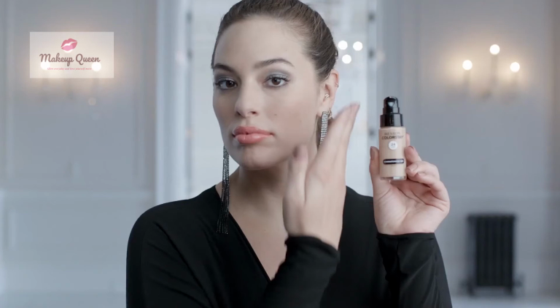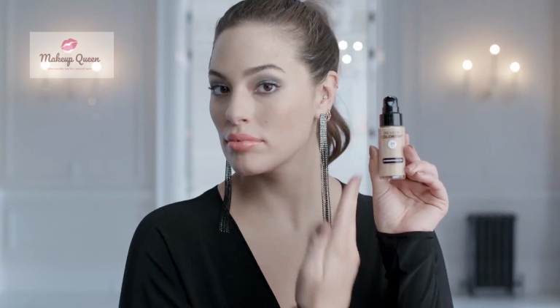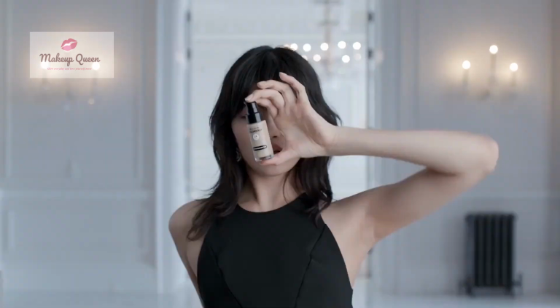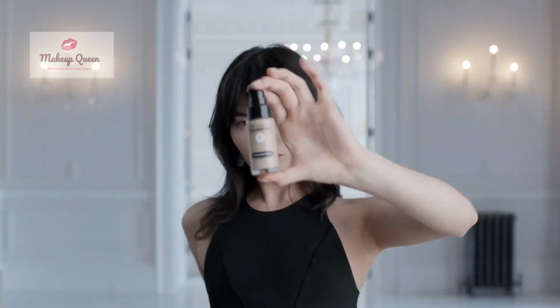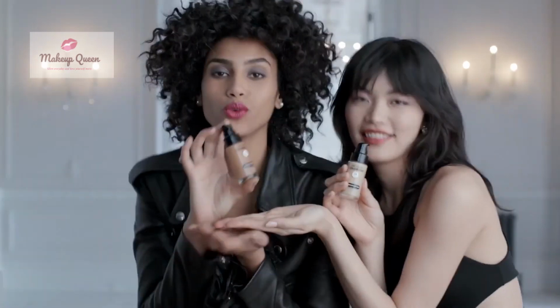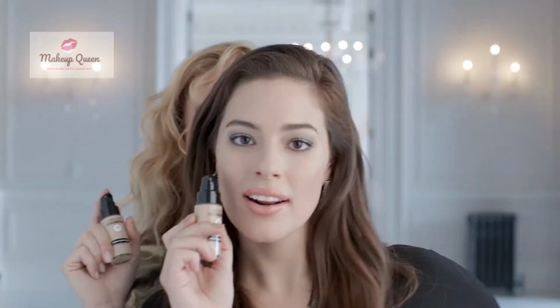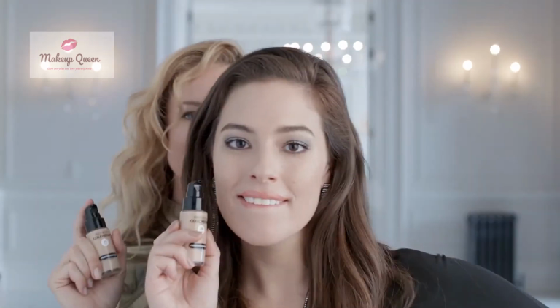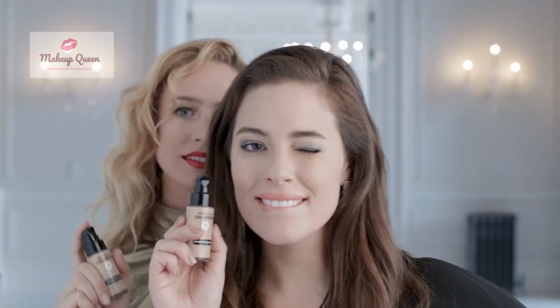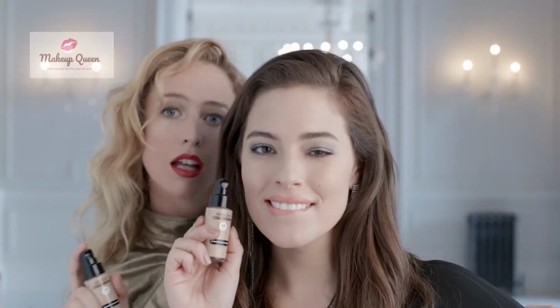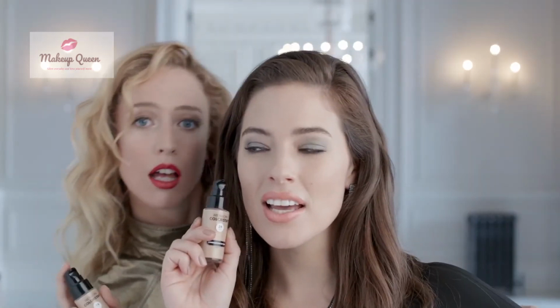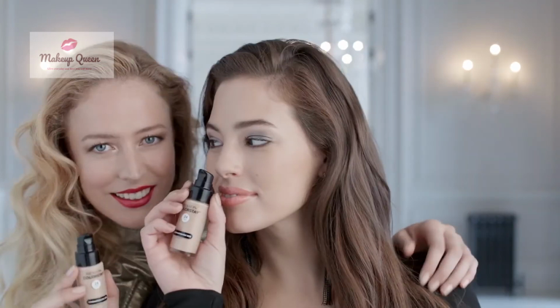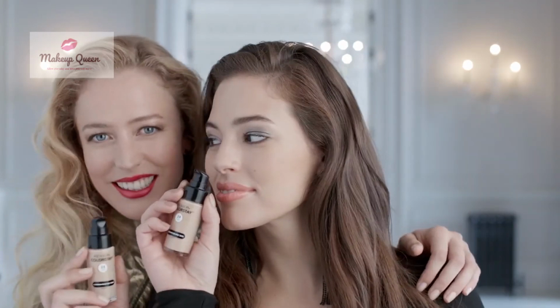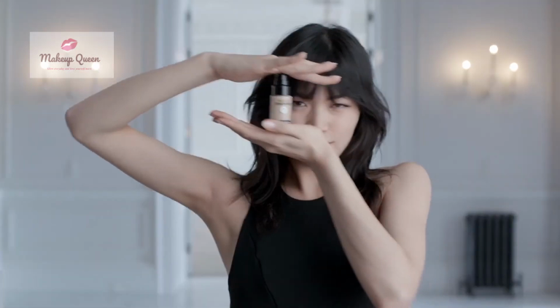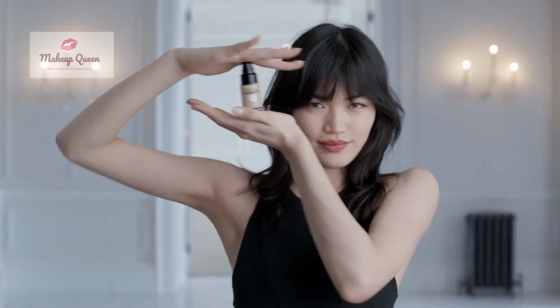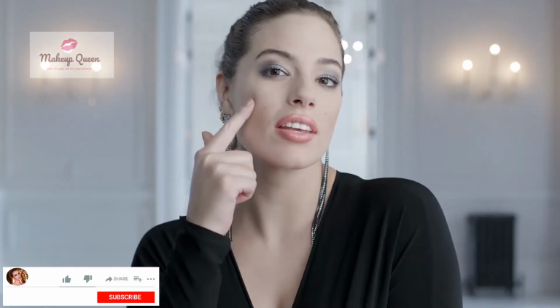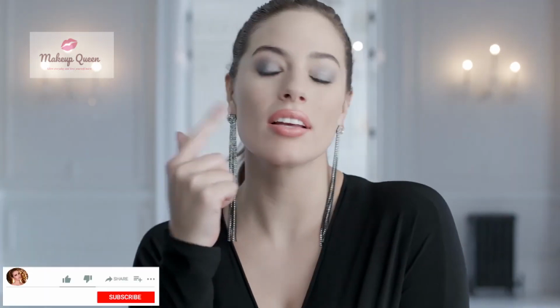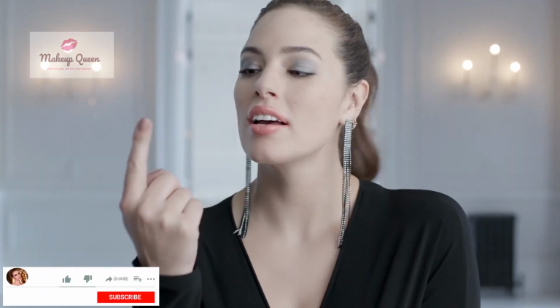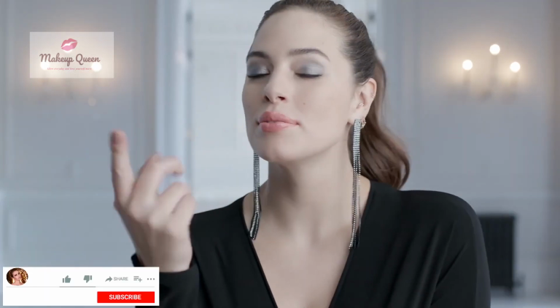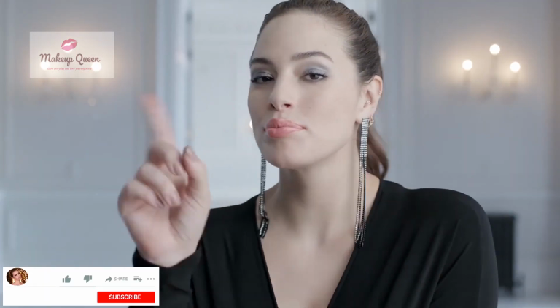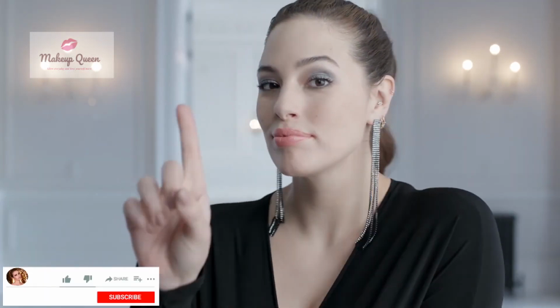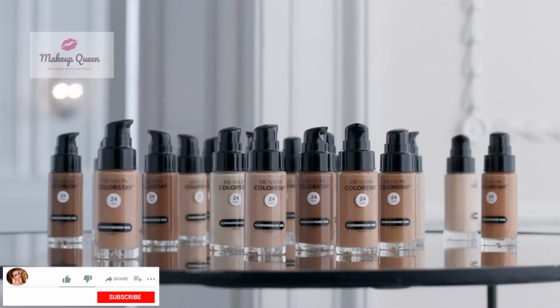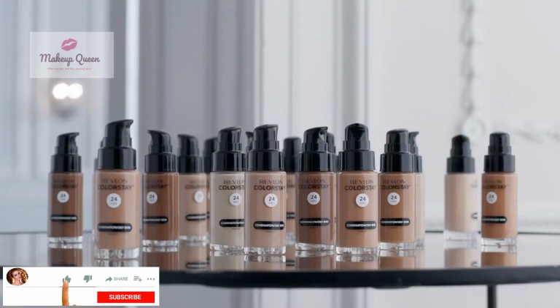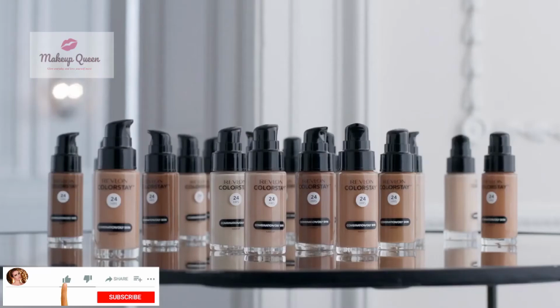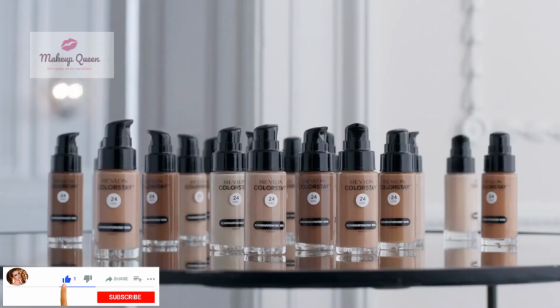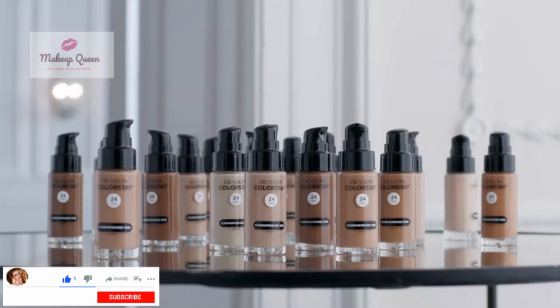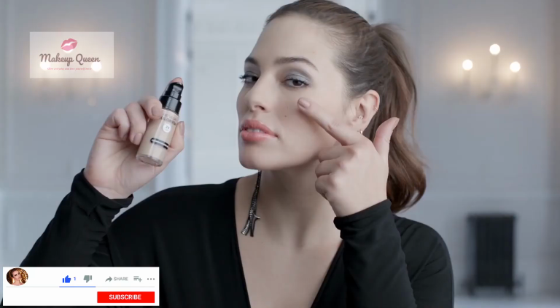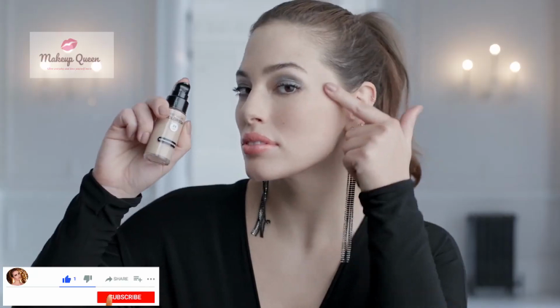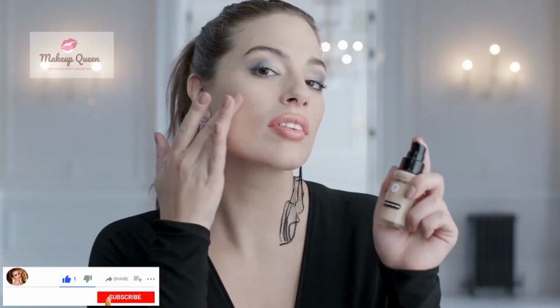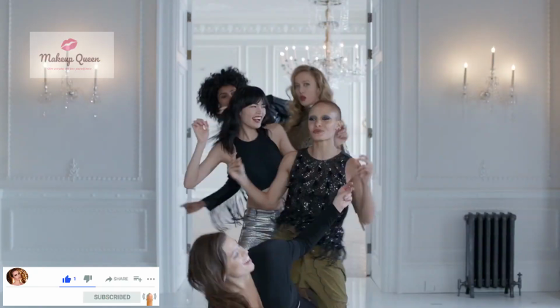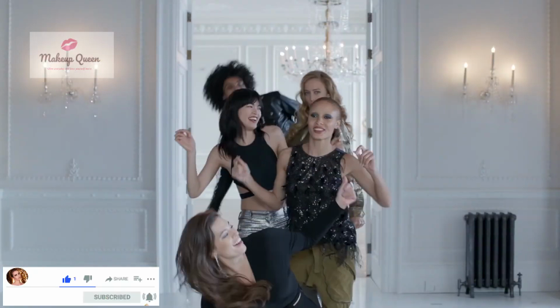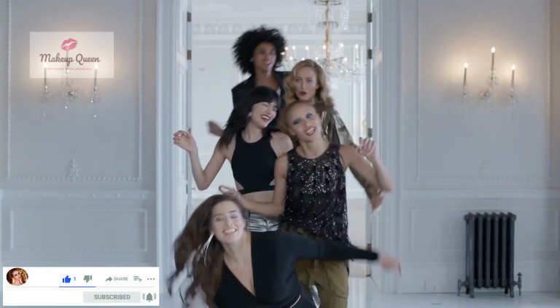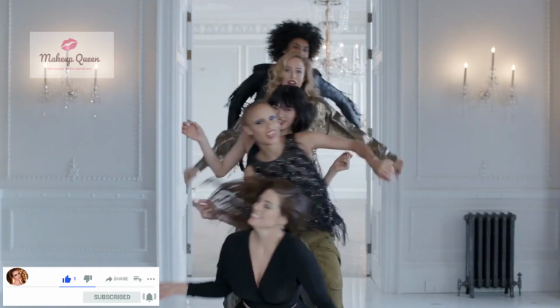Hey guys, this video is a shade guide of all 24 shades of Revlon Colorstay makeup for normal and dry skin.